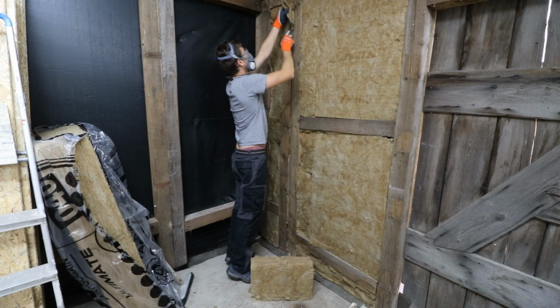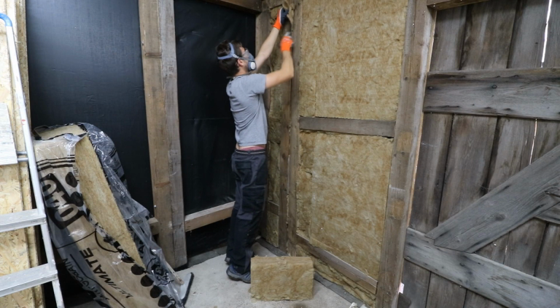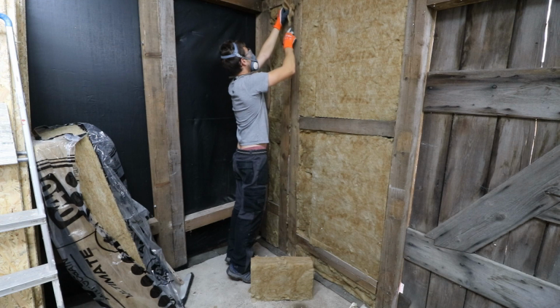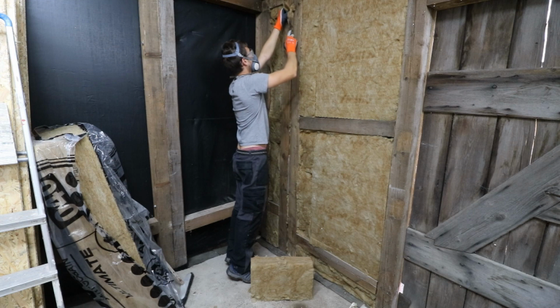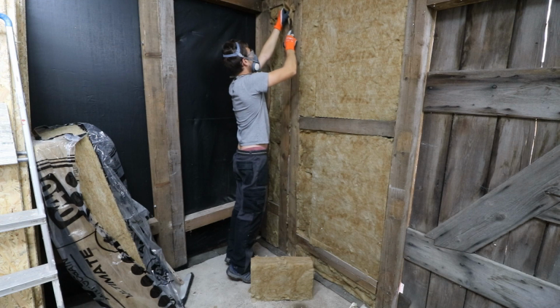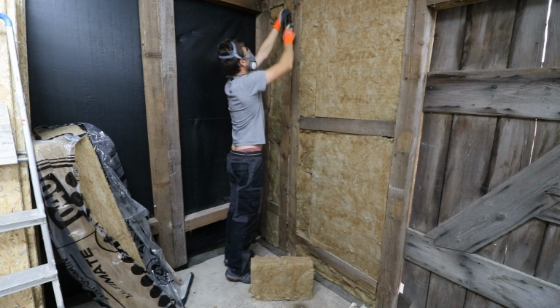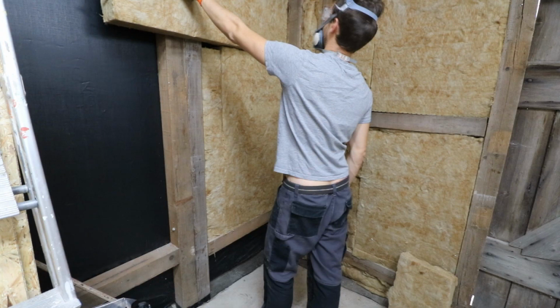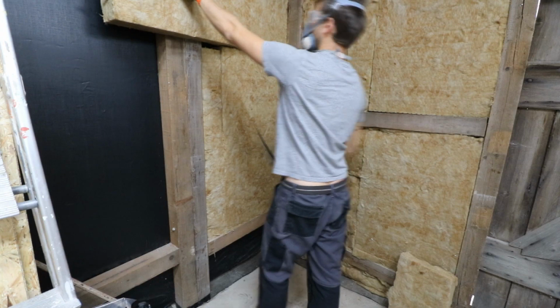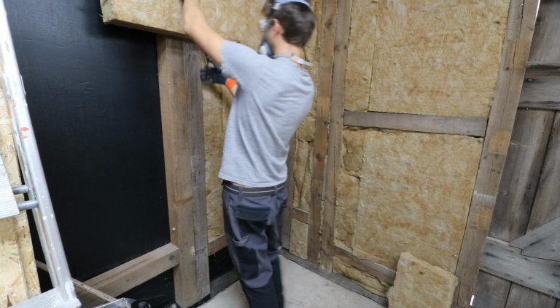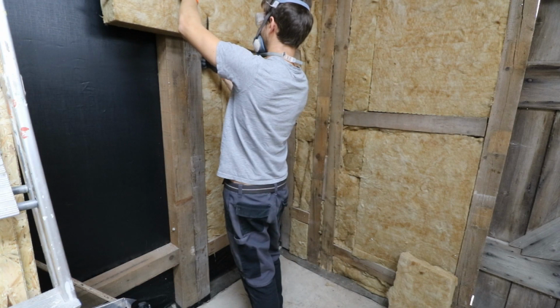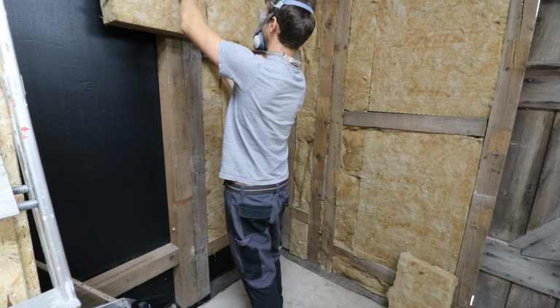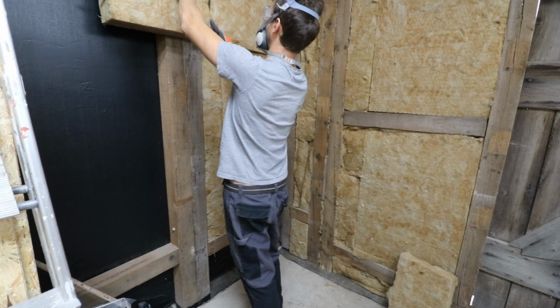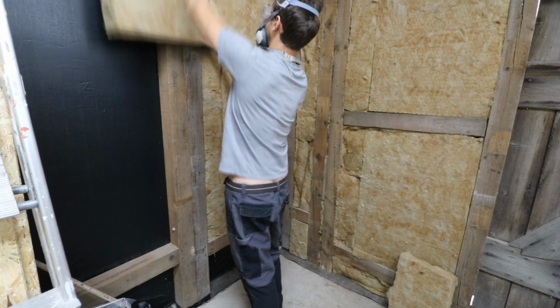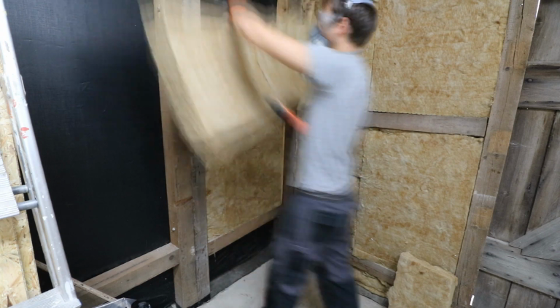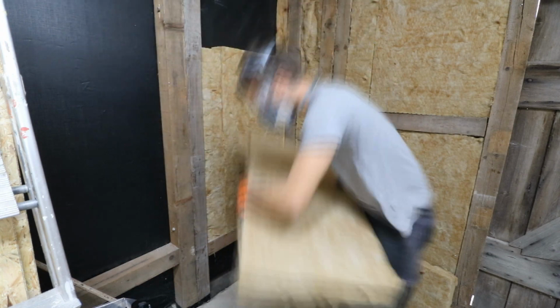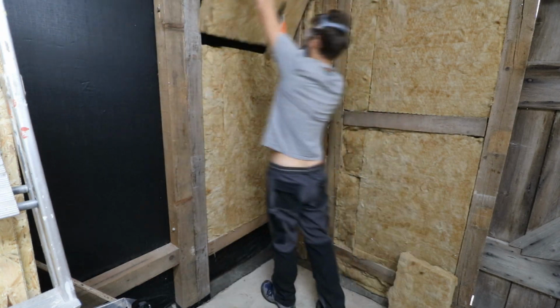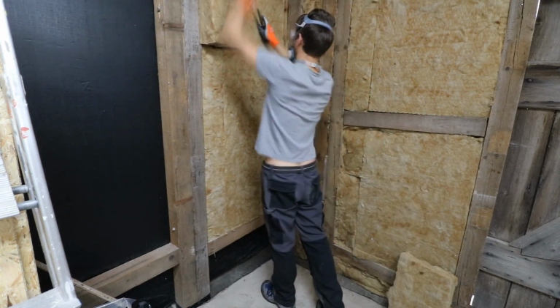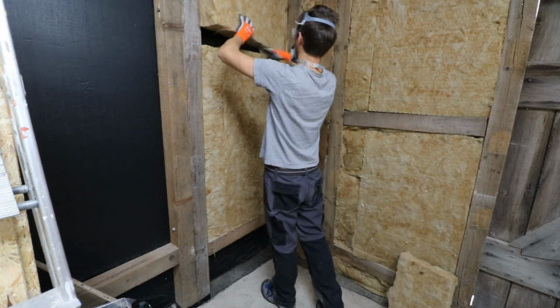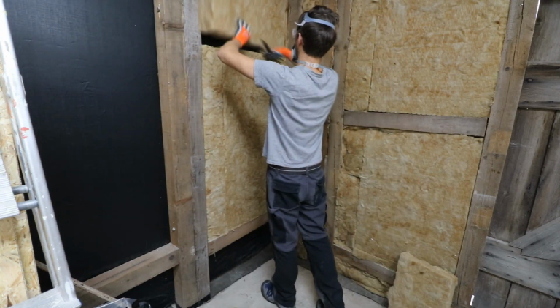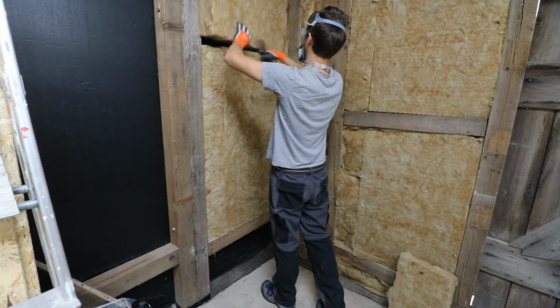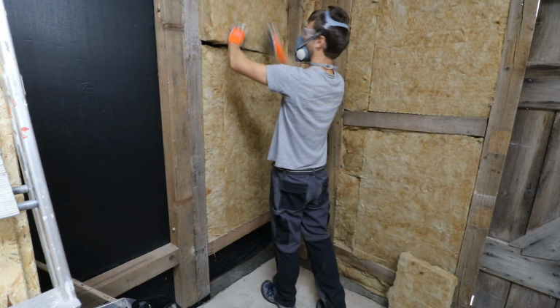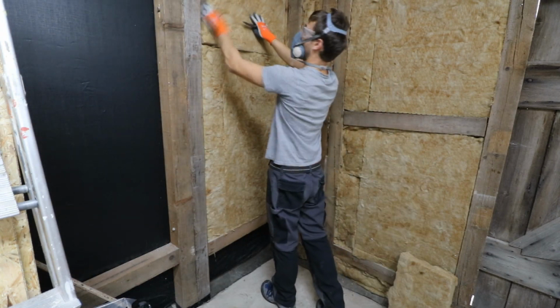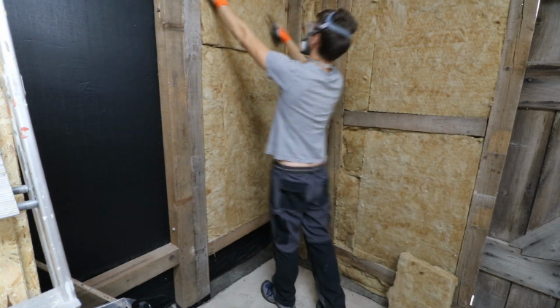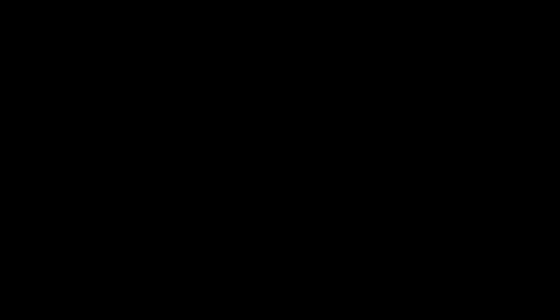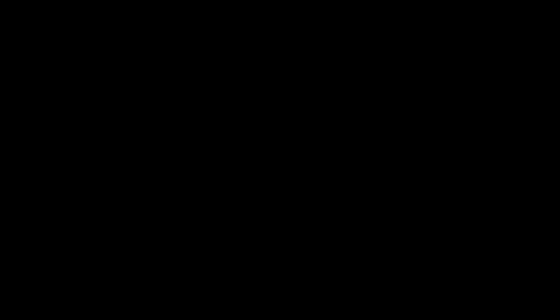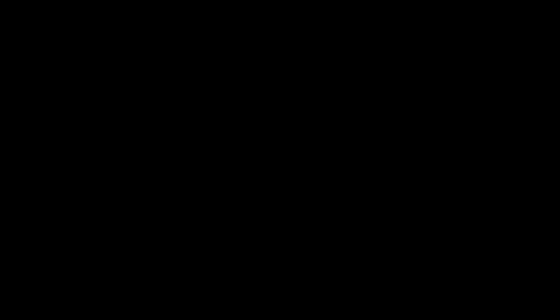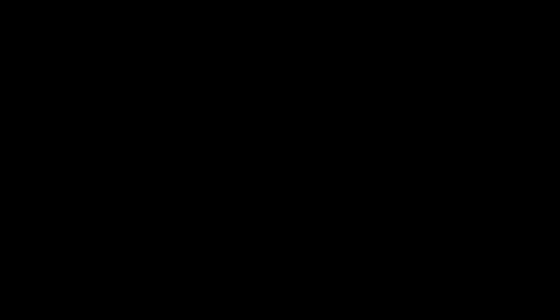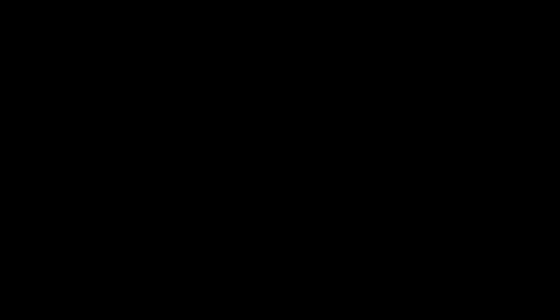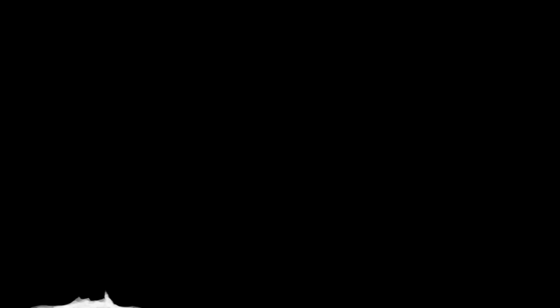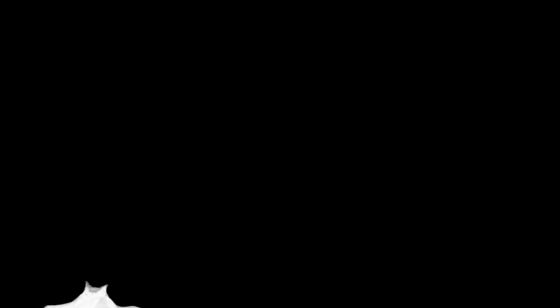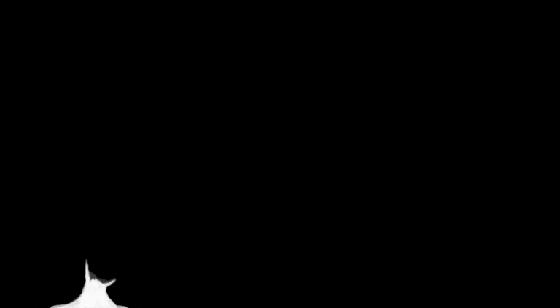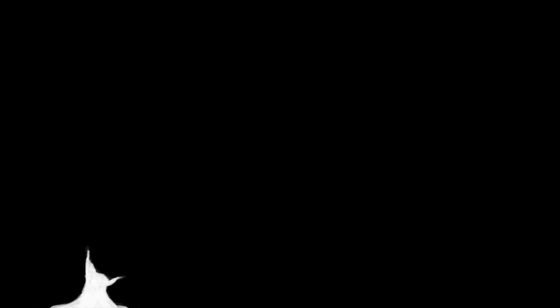So much for the insulation of my workshop. In the next part I'm gonna show how I installed the wall sheathing. Thanks for watching.